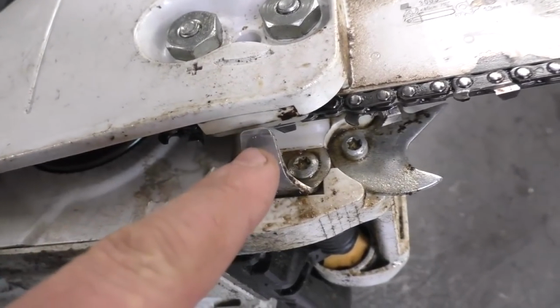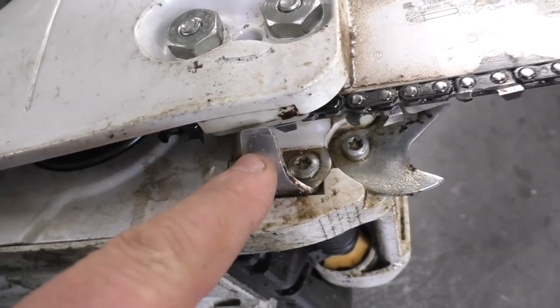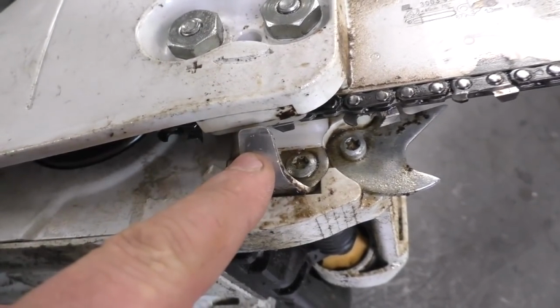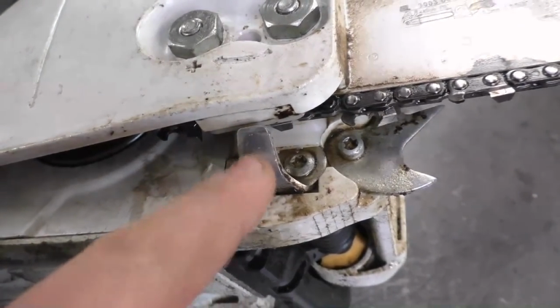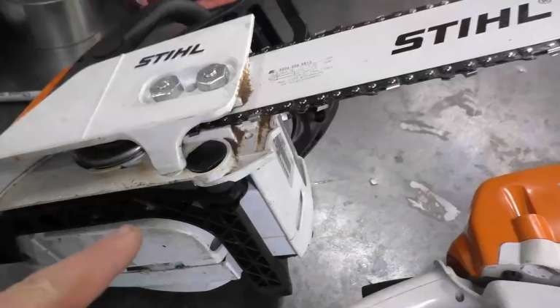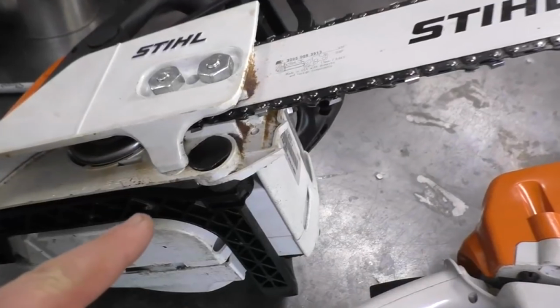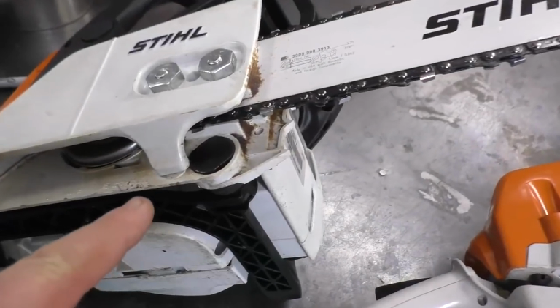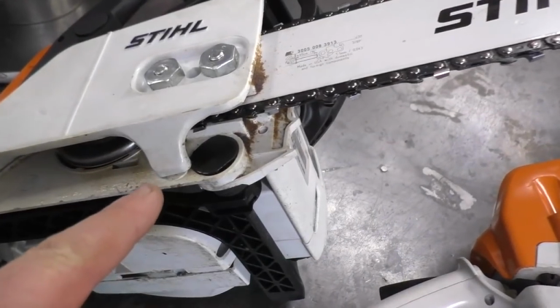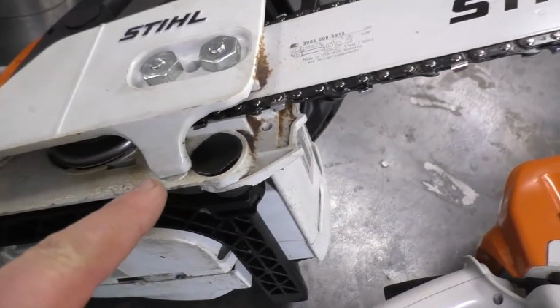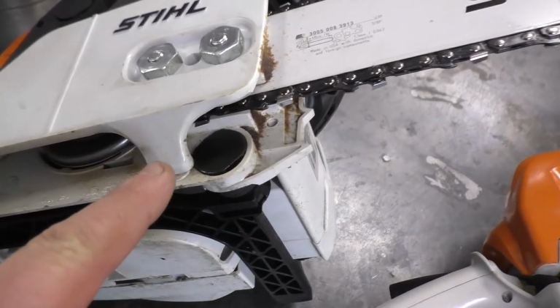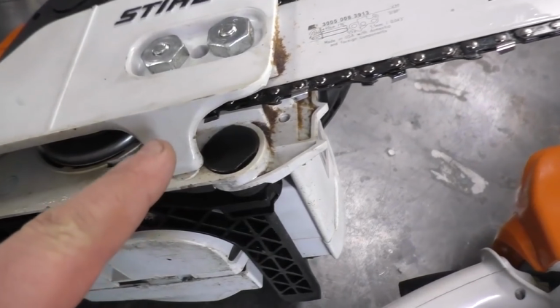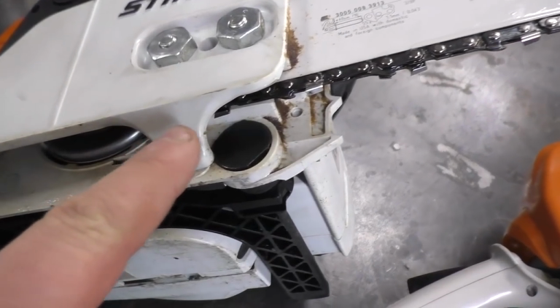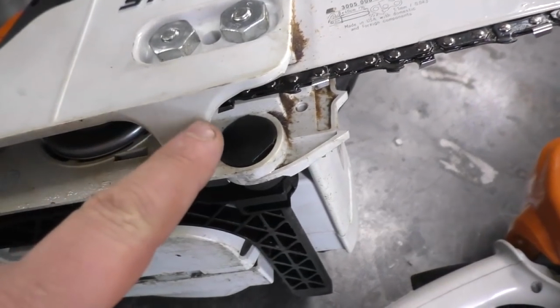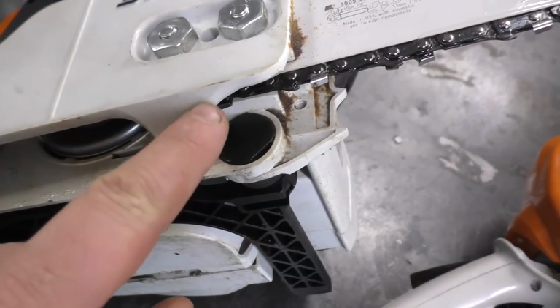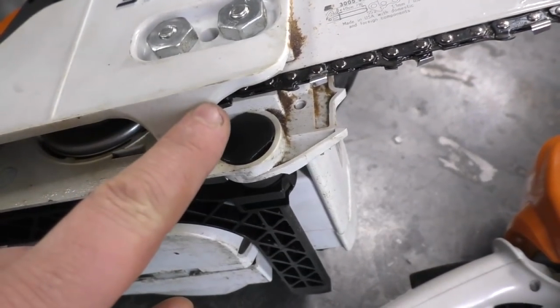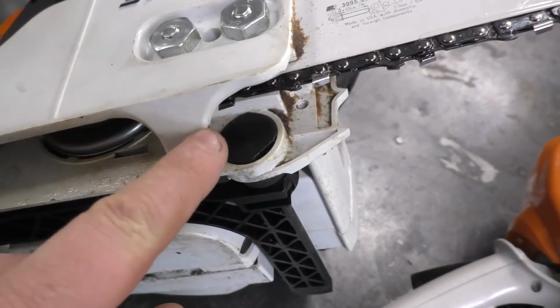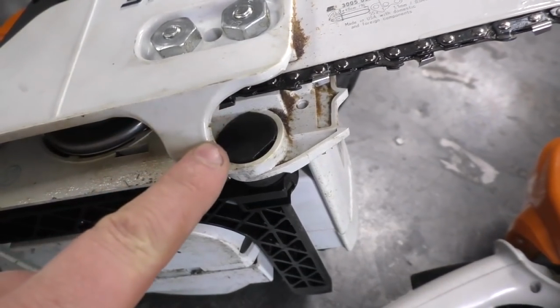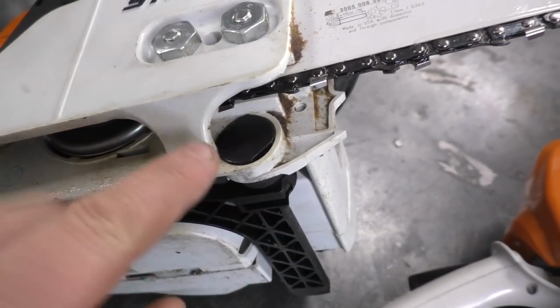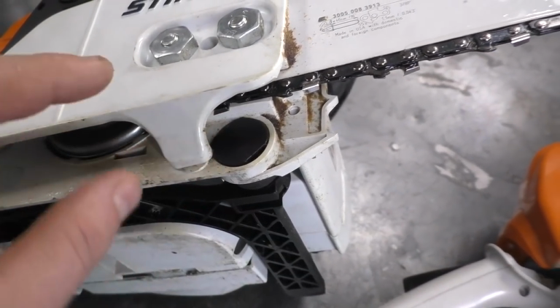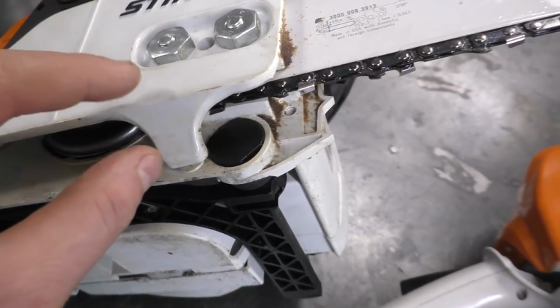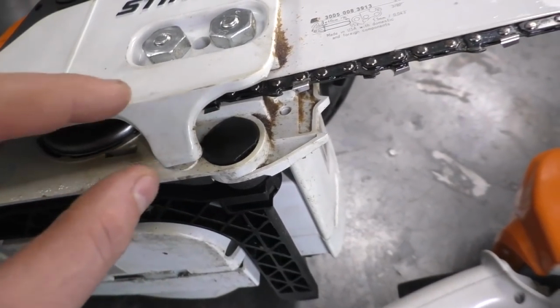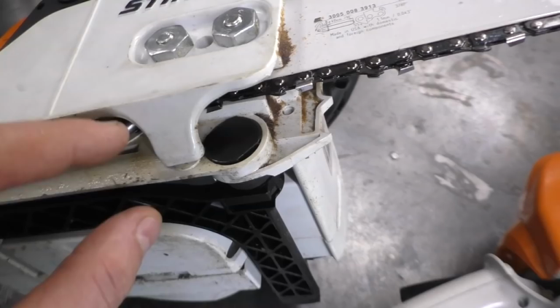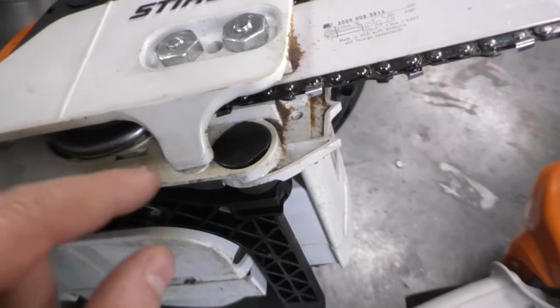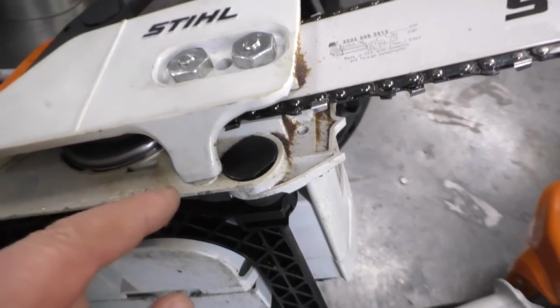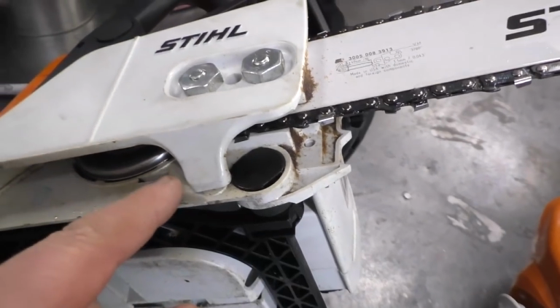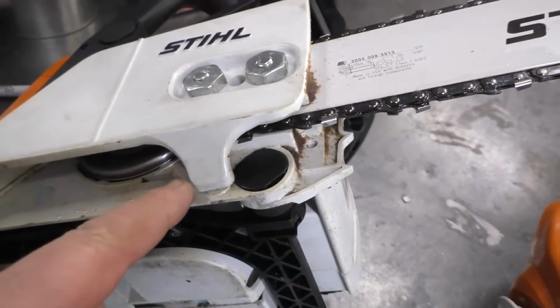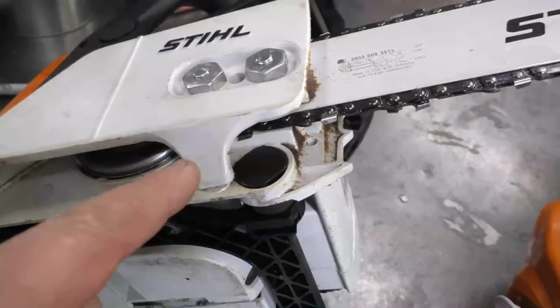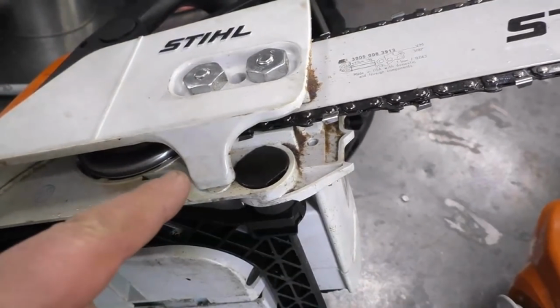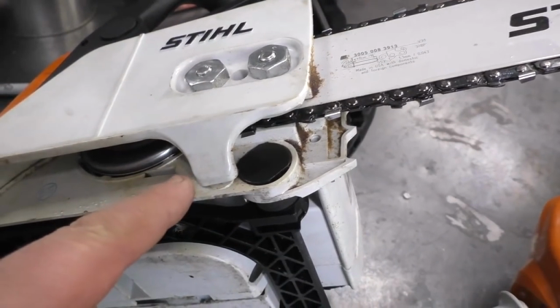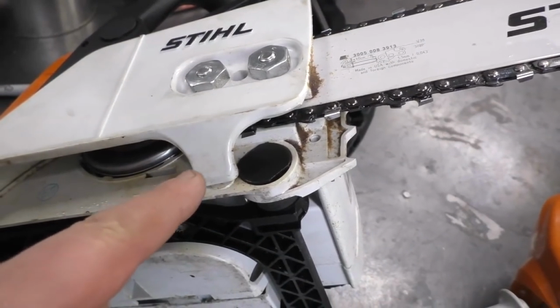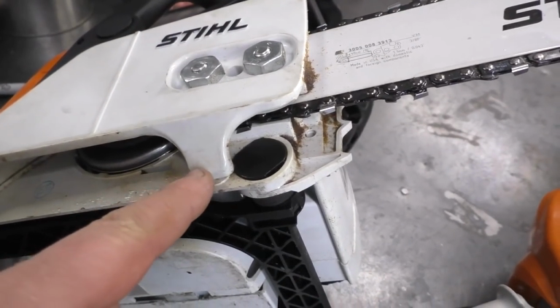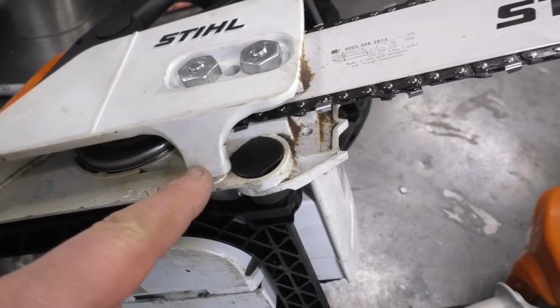On some saws it'll be aluminum like this. On the MS-170 it's a piece of plastic that is kind of built into the clutch cover here.